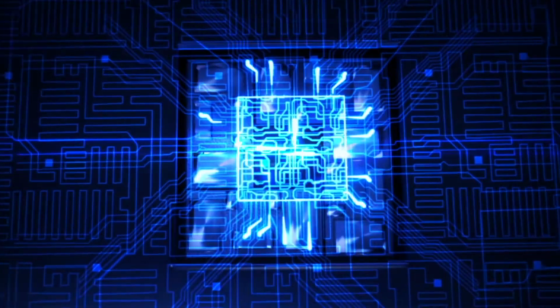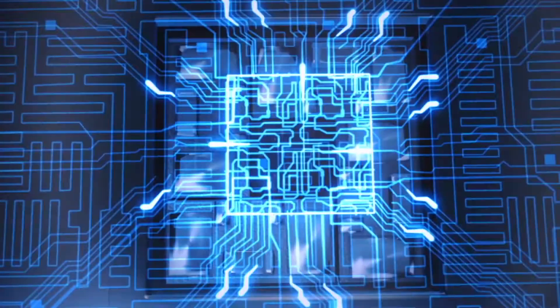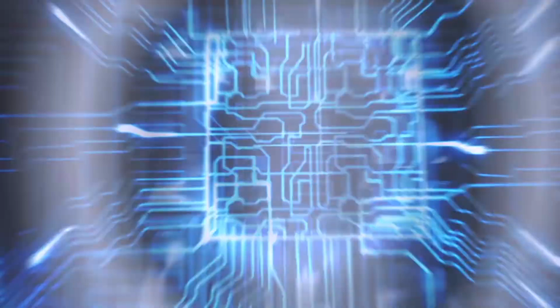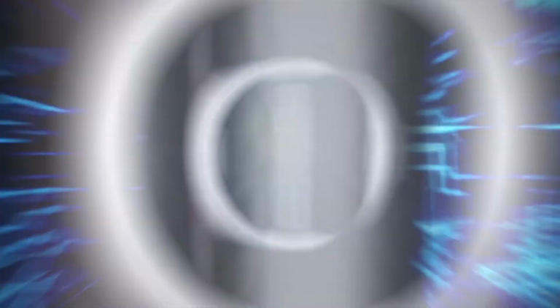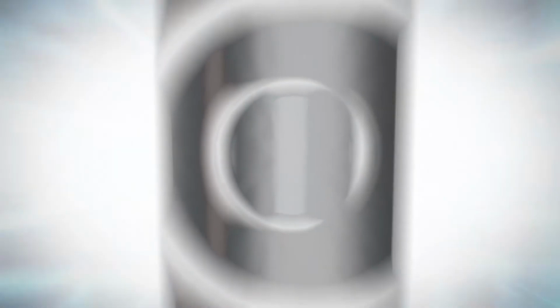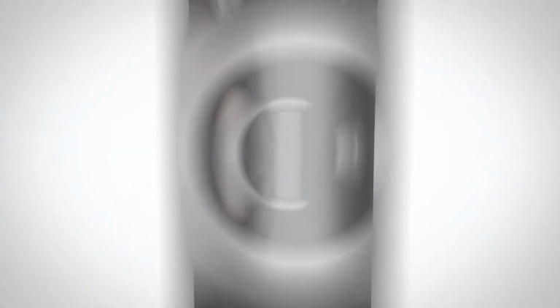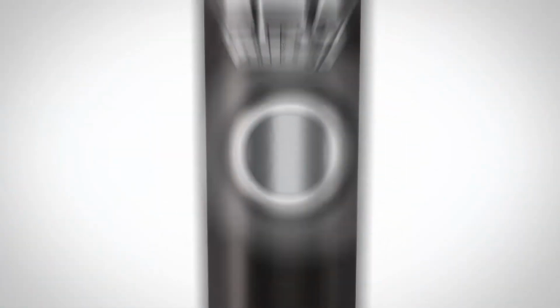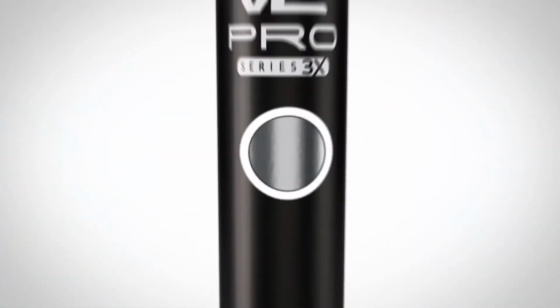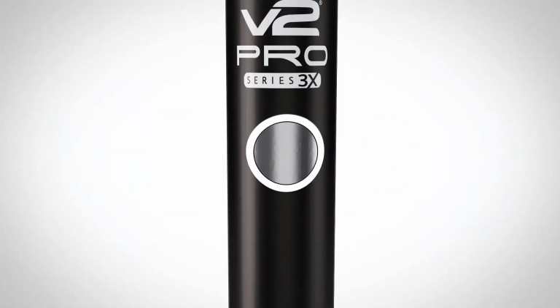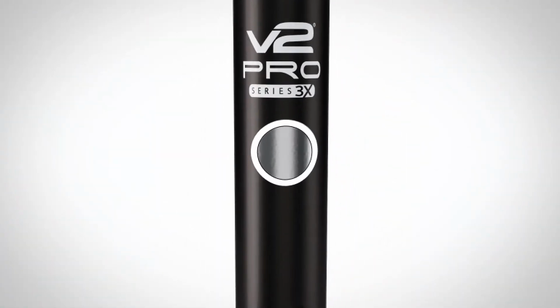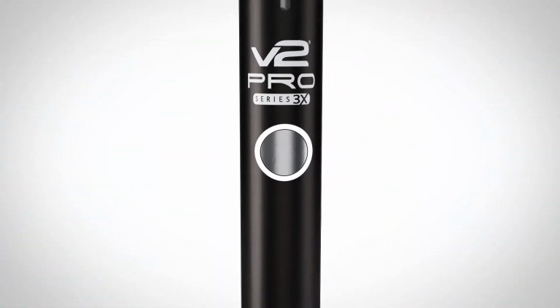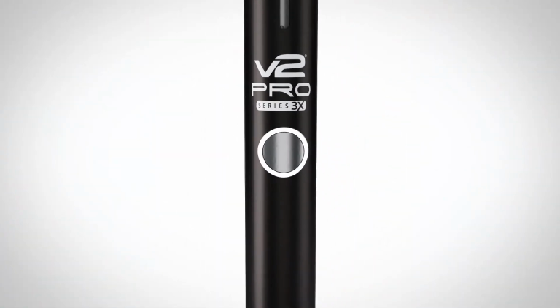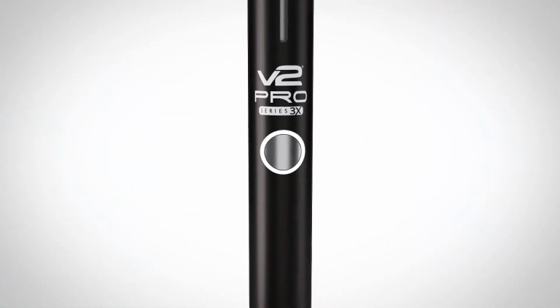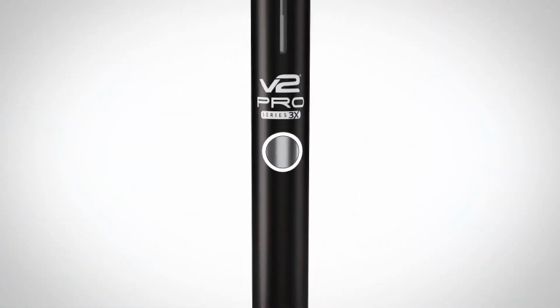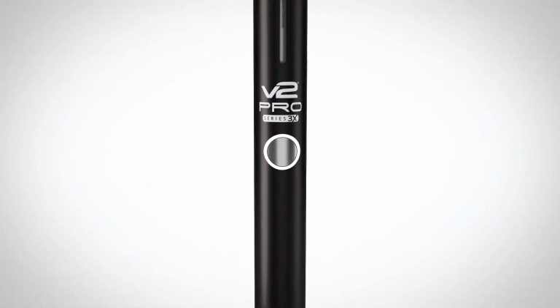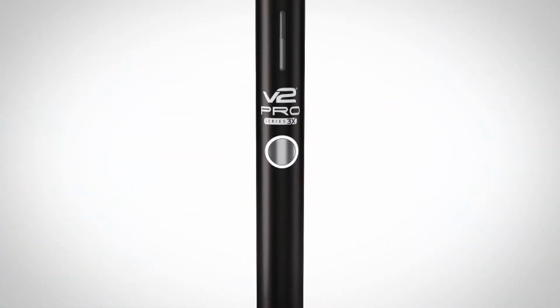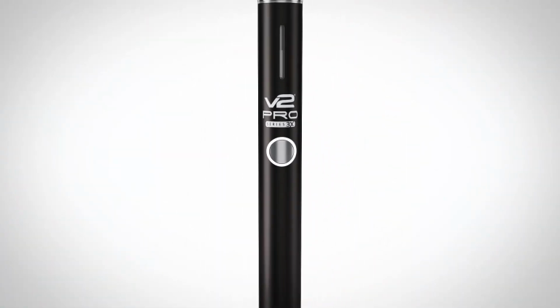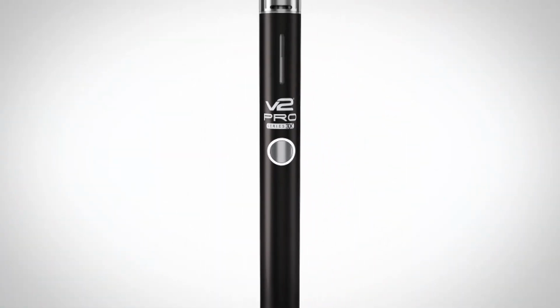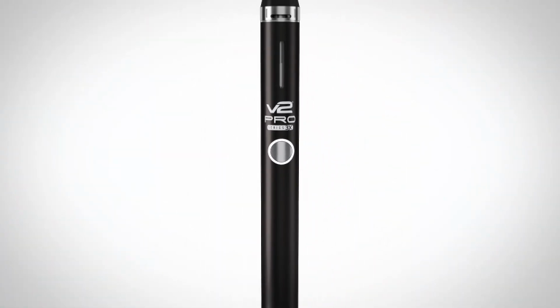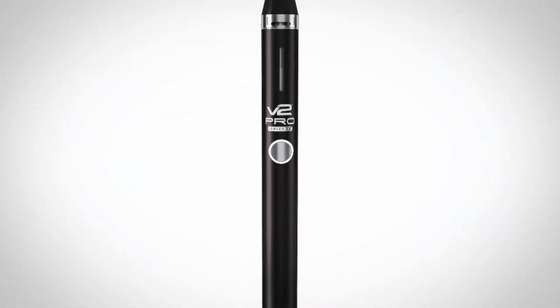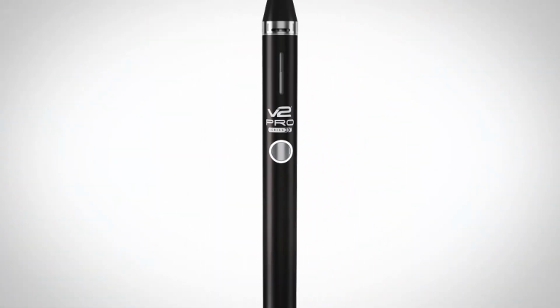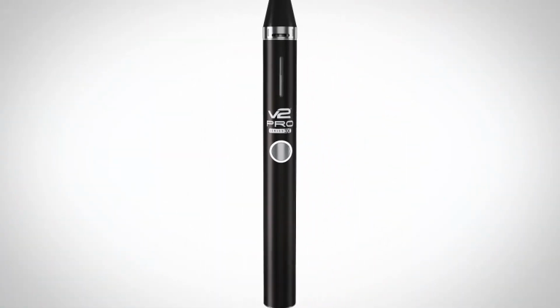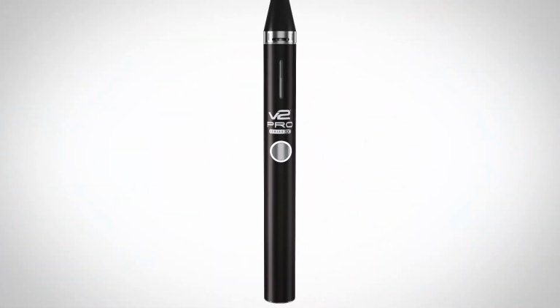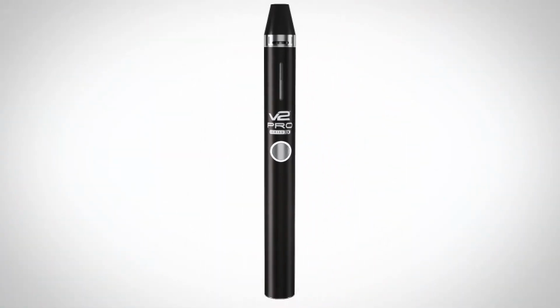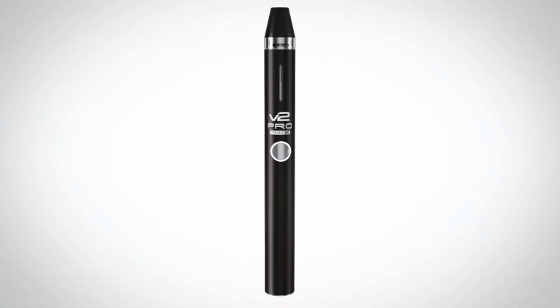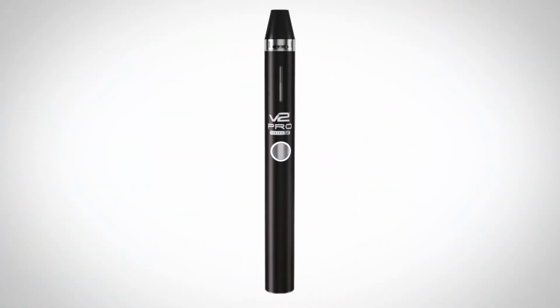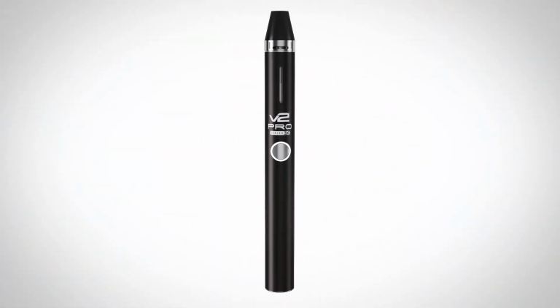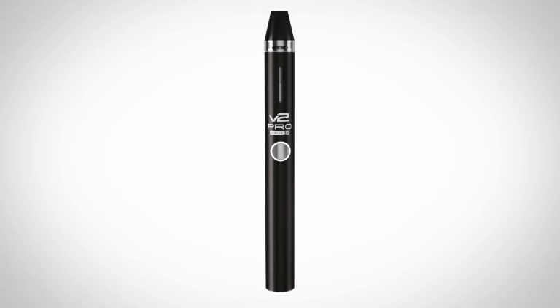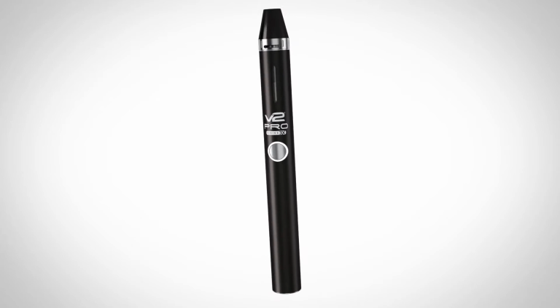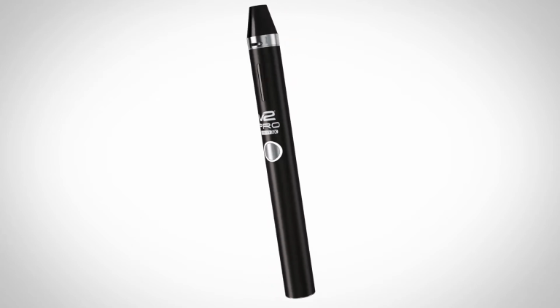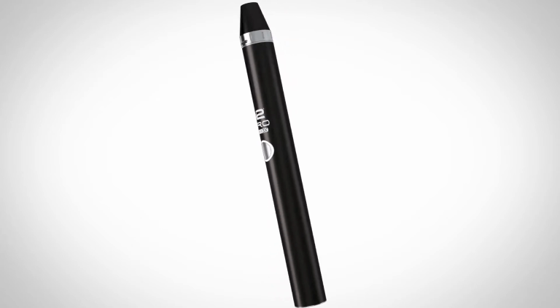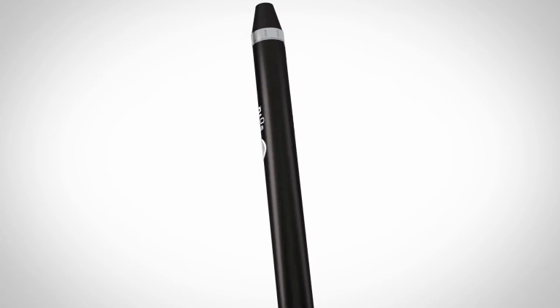Introducing V2 Pro Series 3X. Lighter, stronger, more advanced.